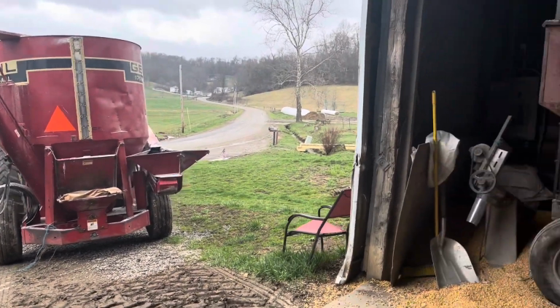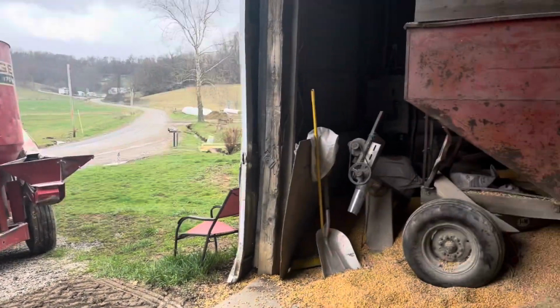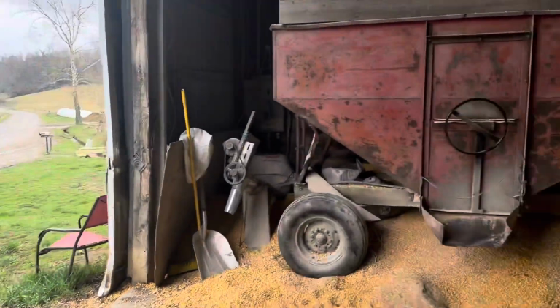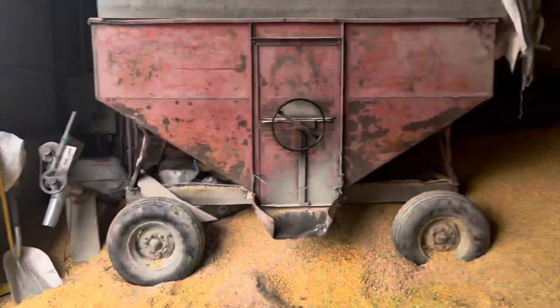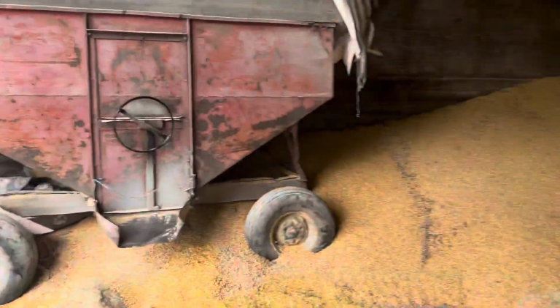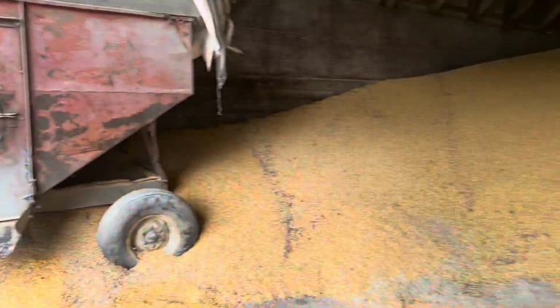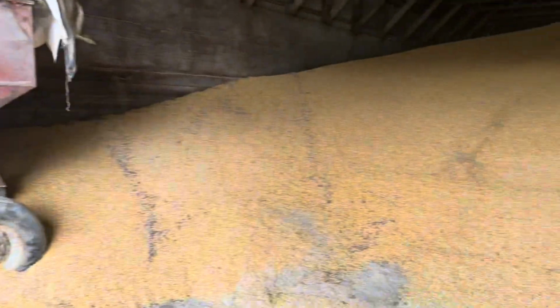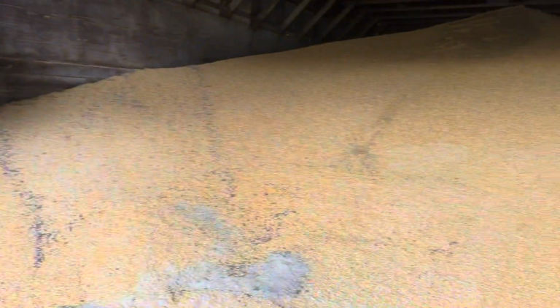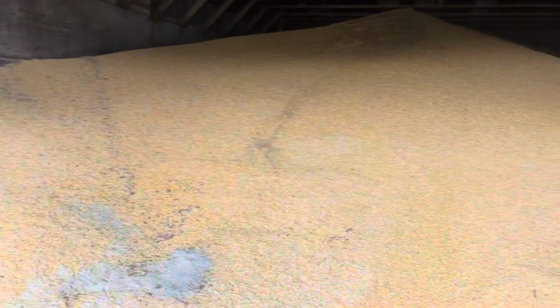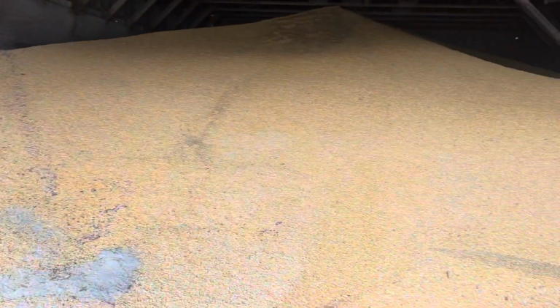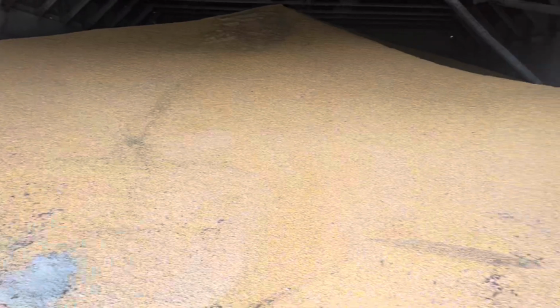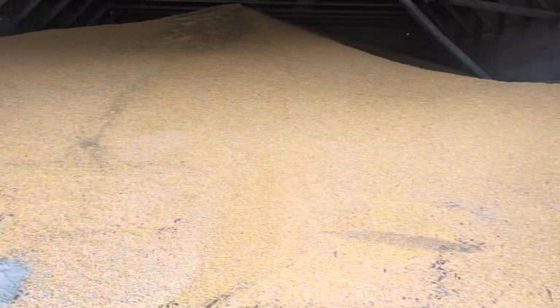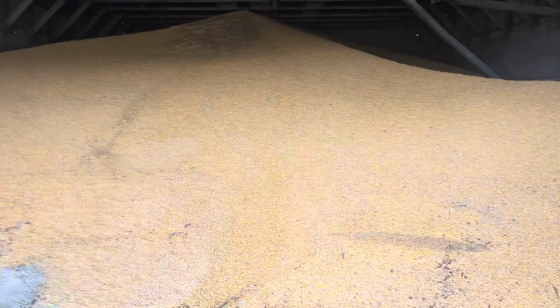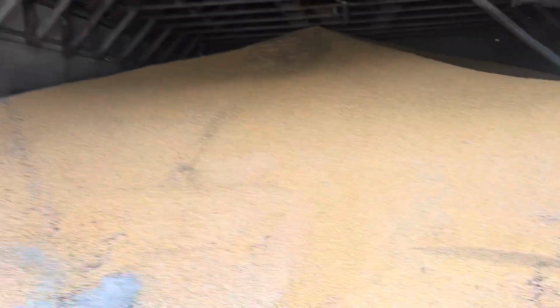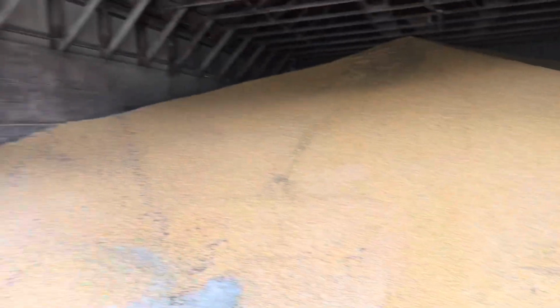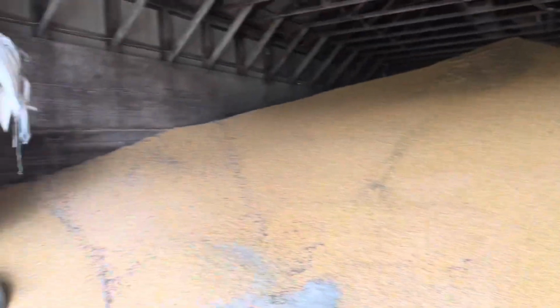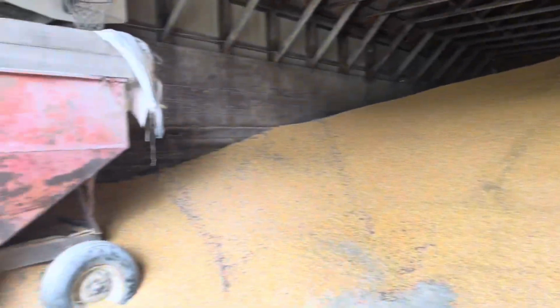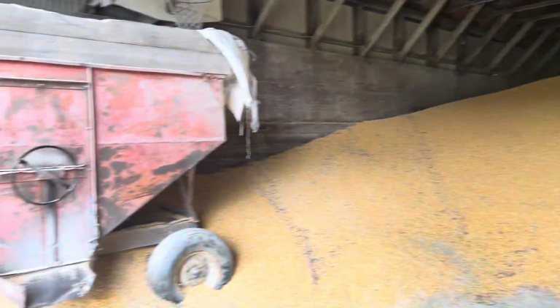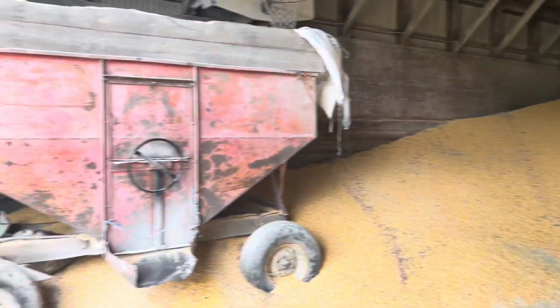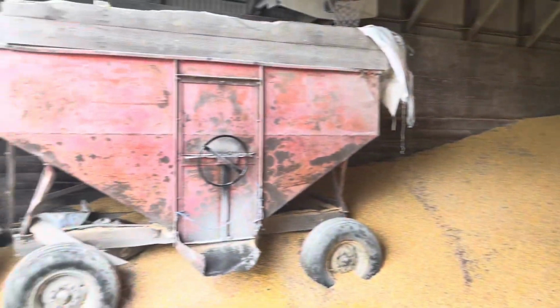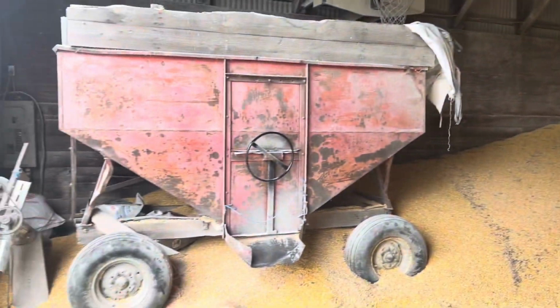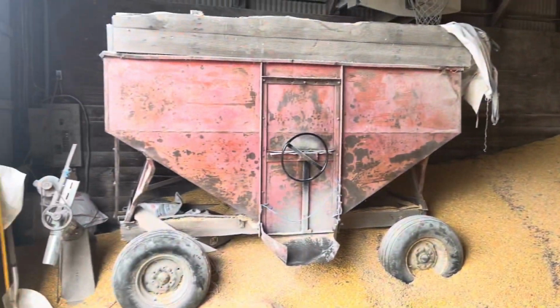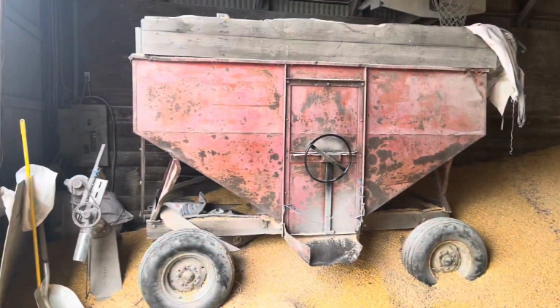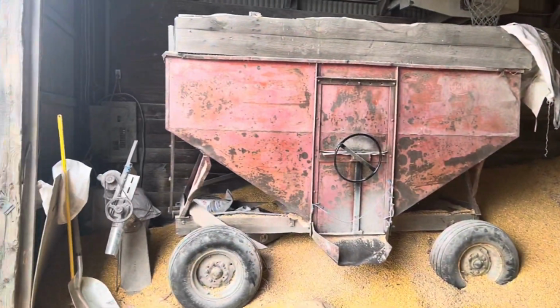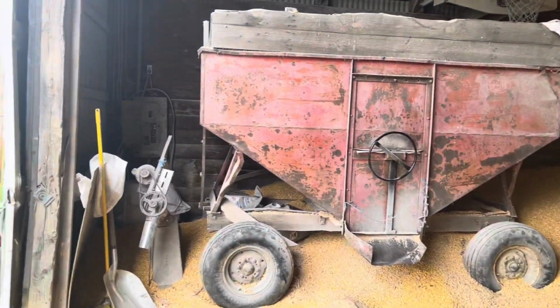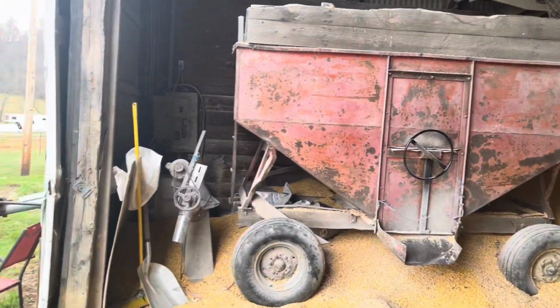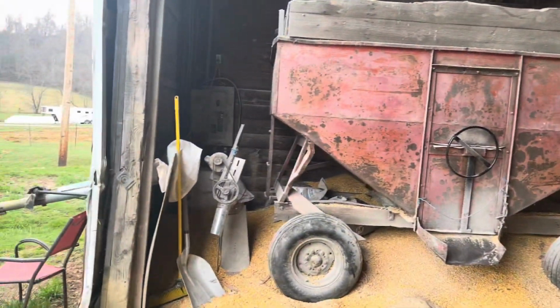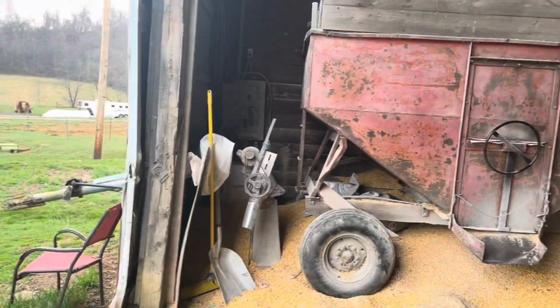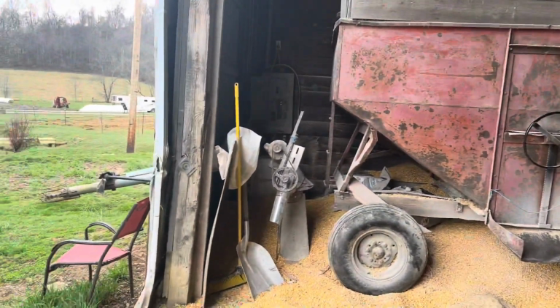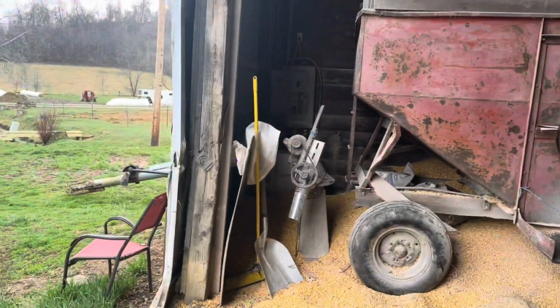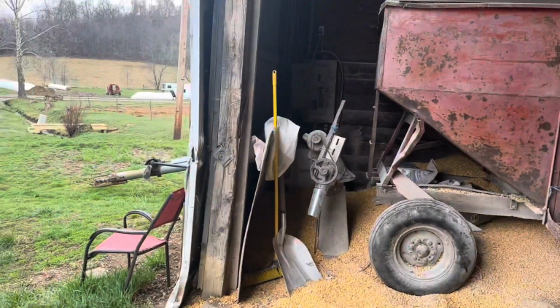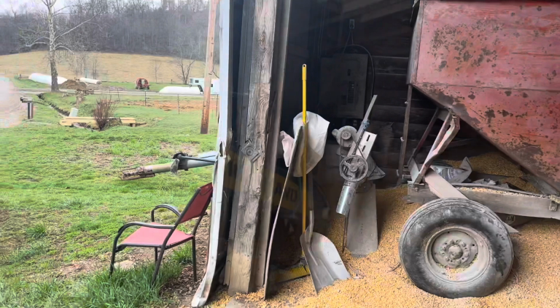So I got to go grab the skid loader. We'll scoop up some corn here, fill up our wagon, and we'll start grinding some feed.